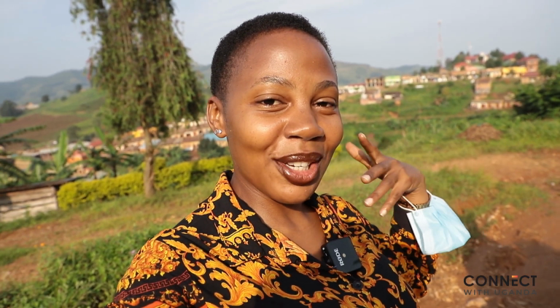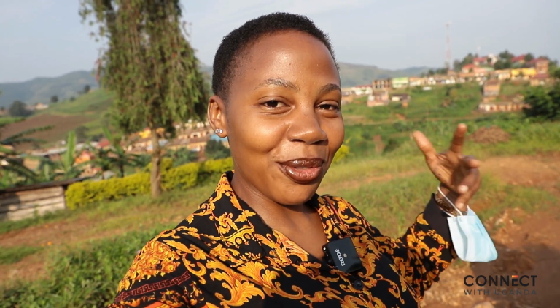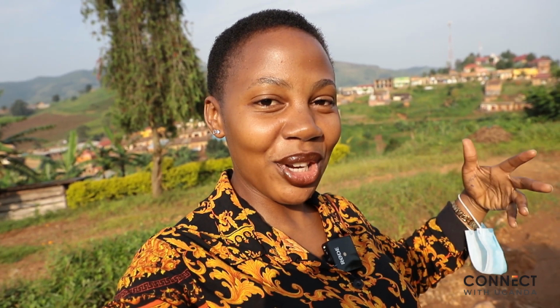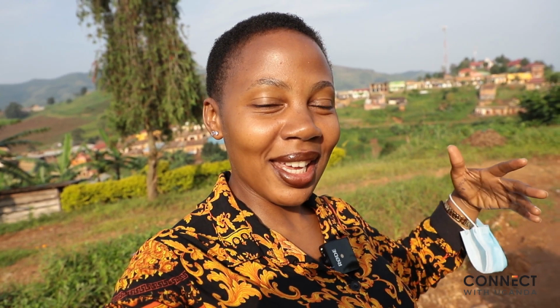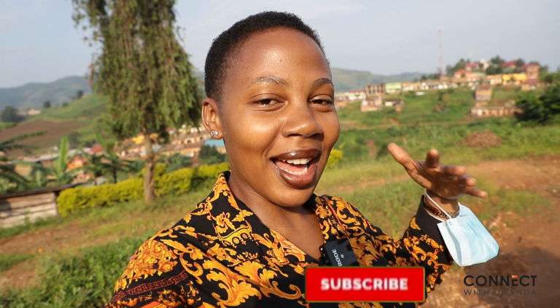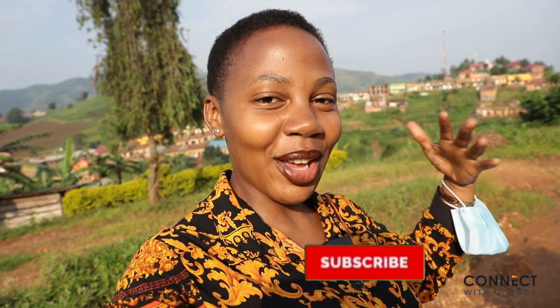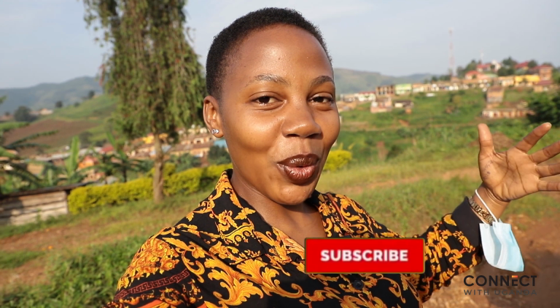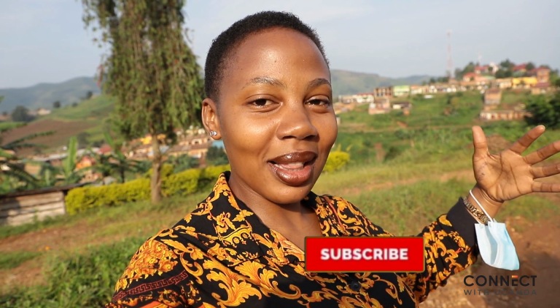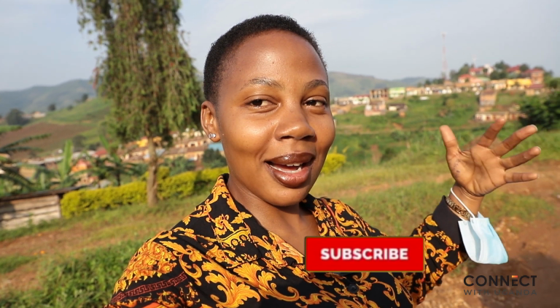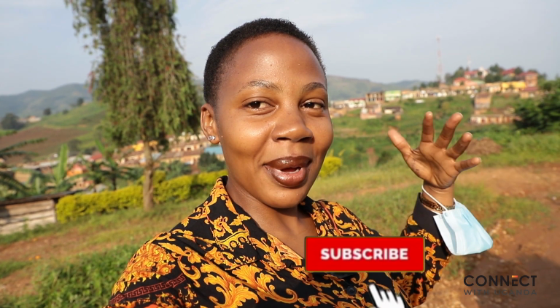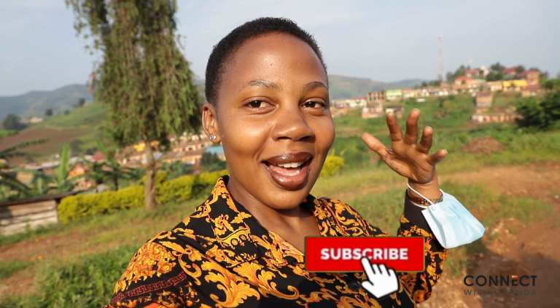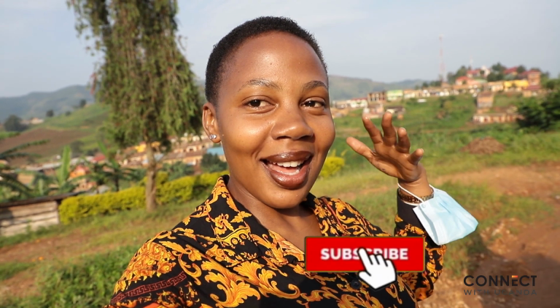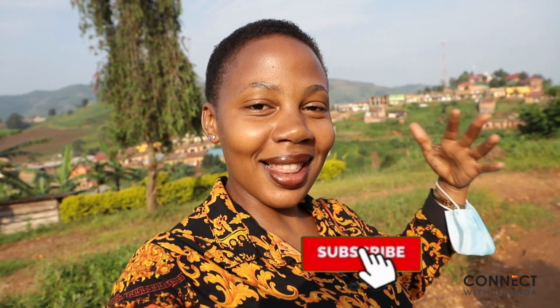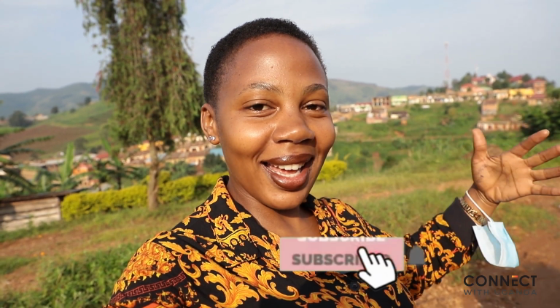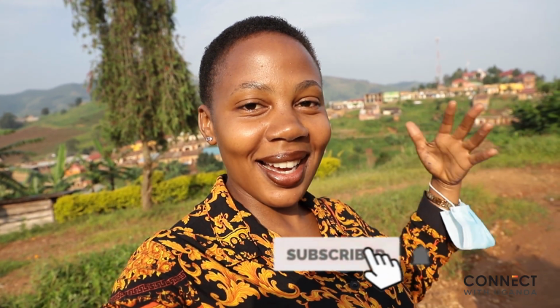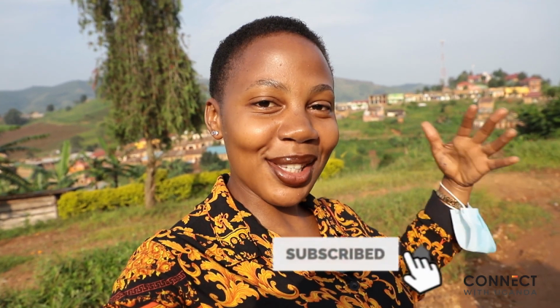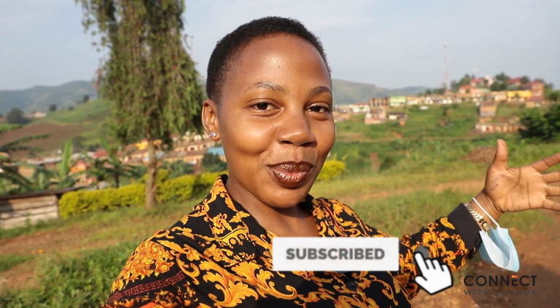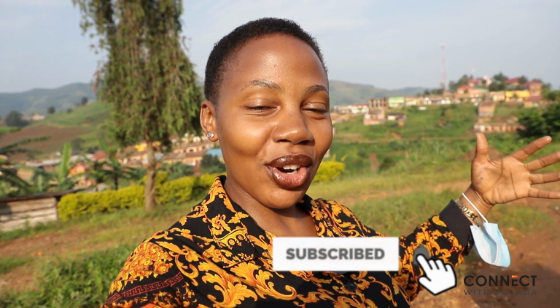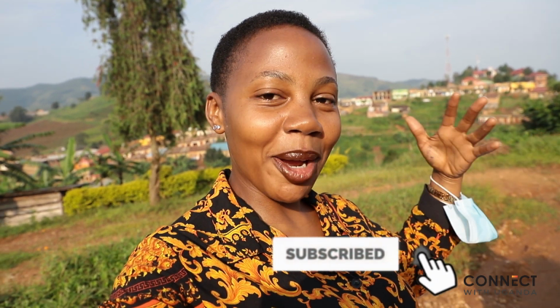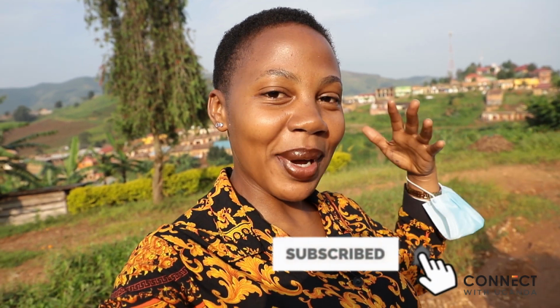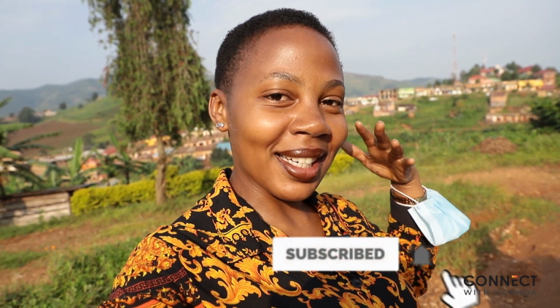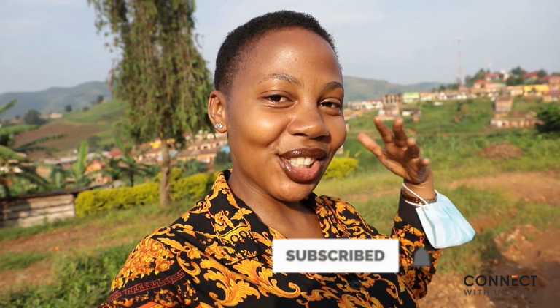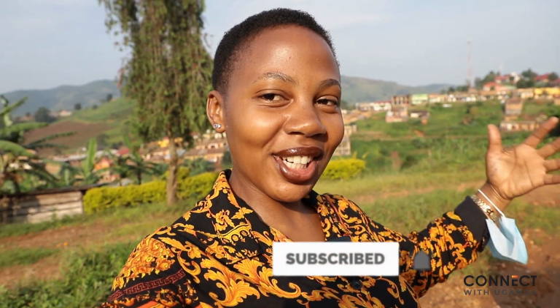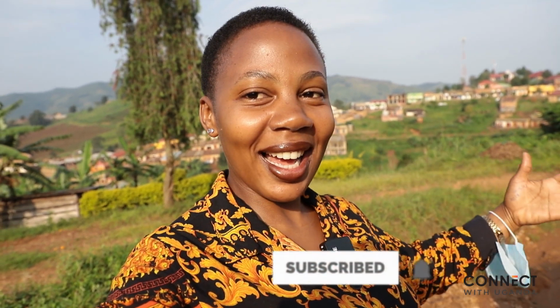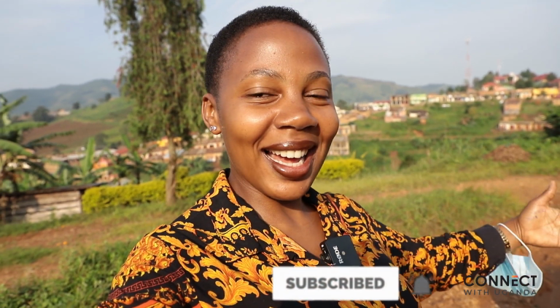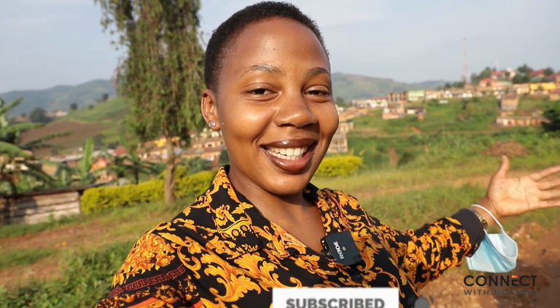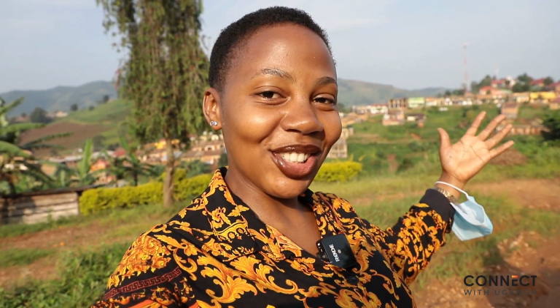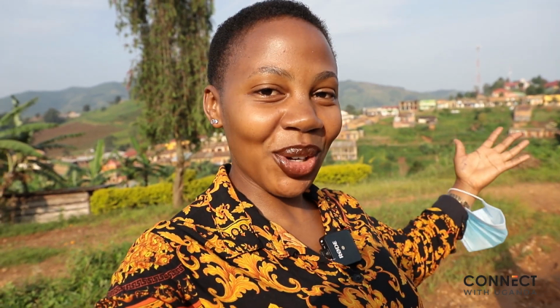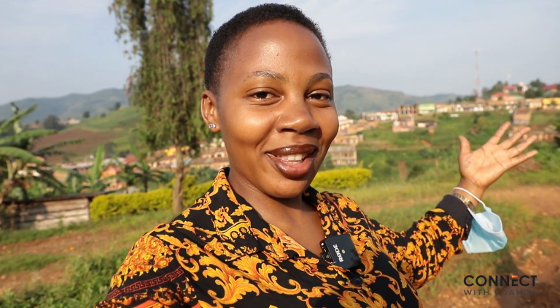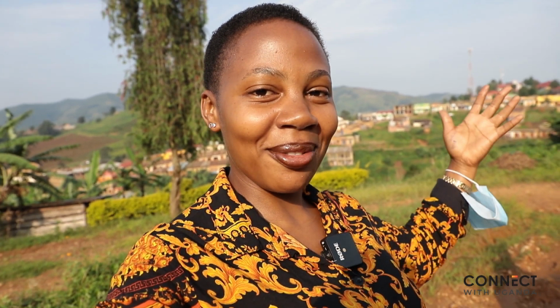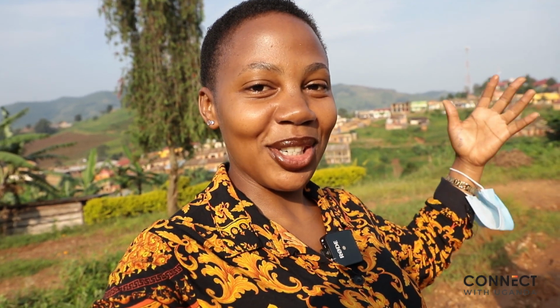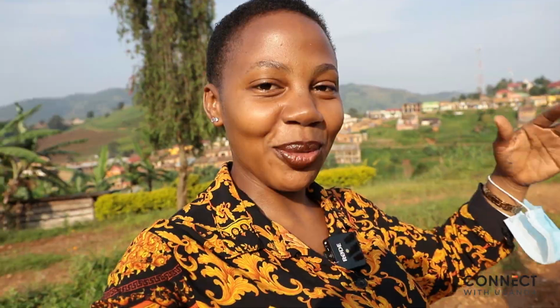If you're new here, welcome! Like, subscribe, share, and enjoy the video.